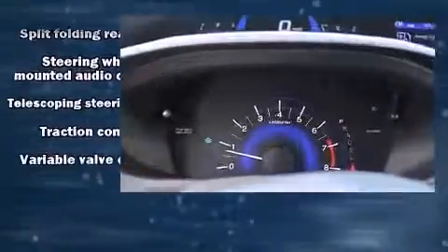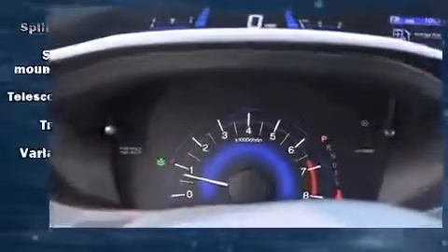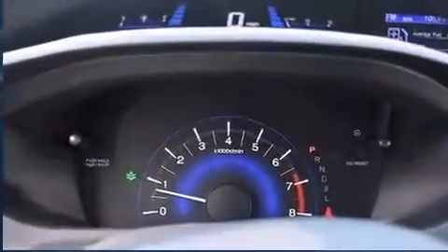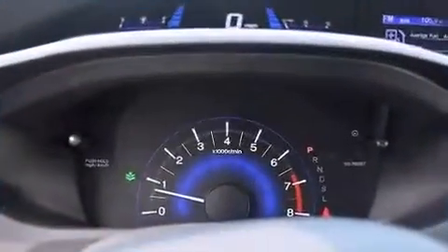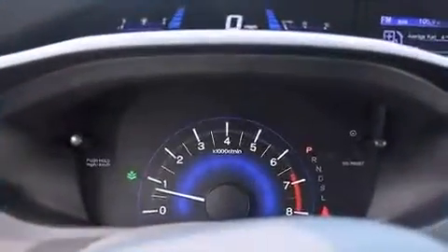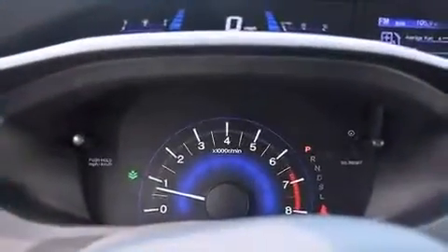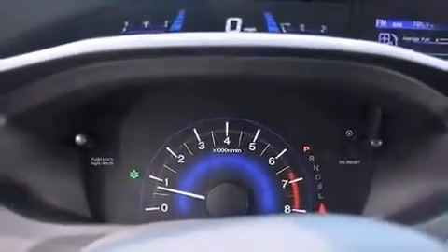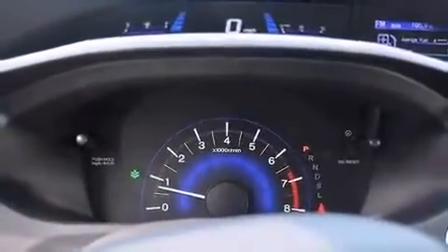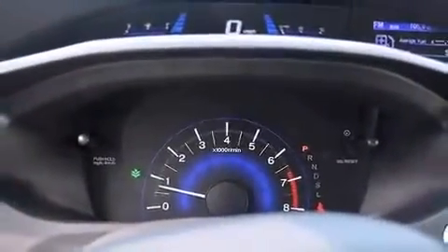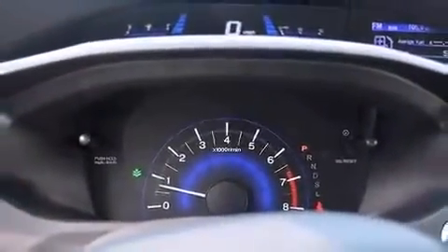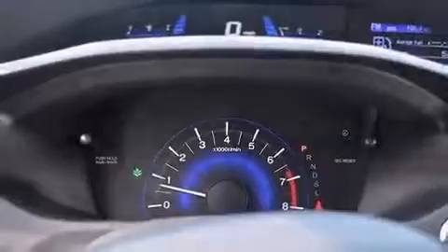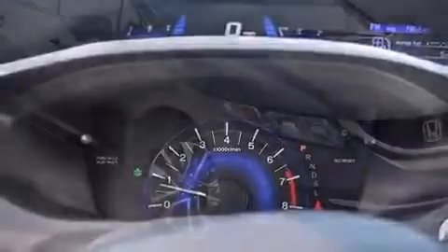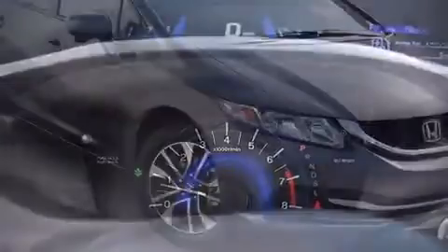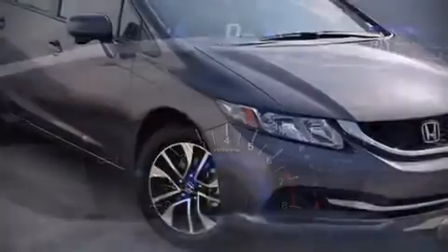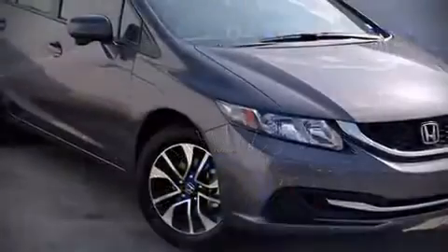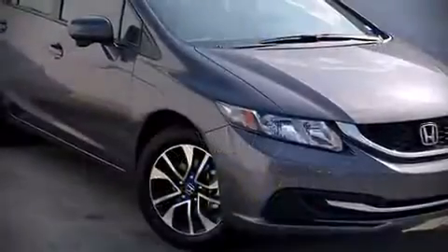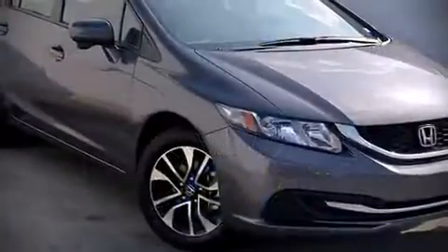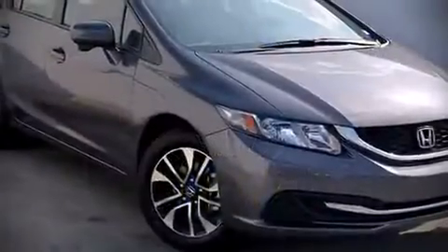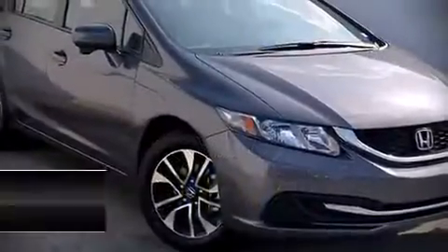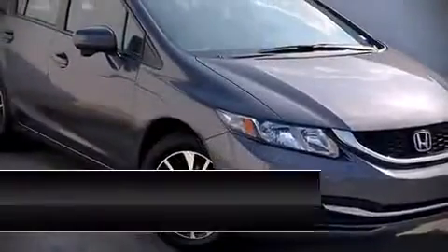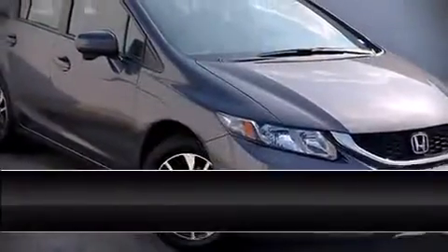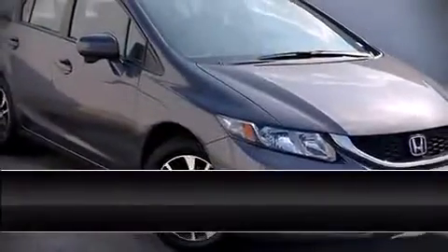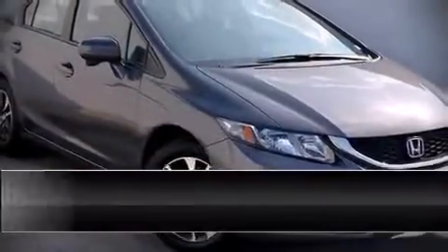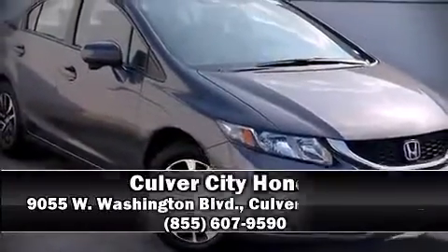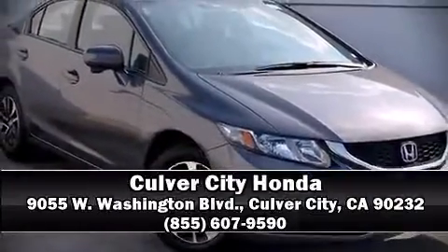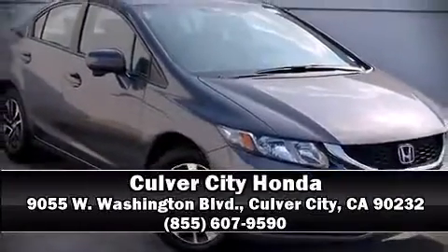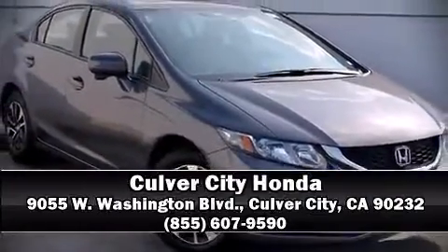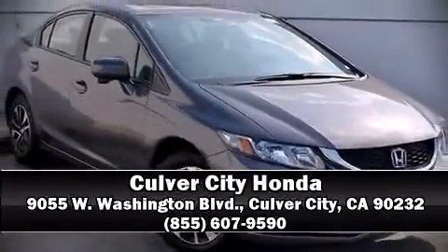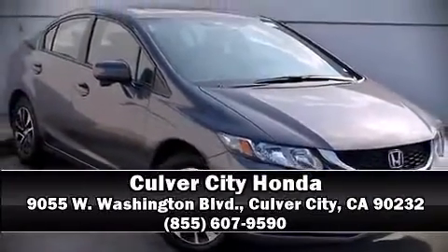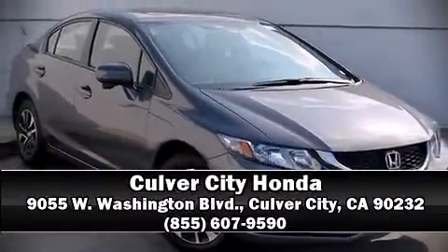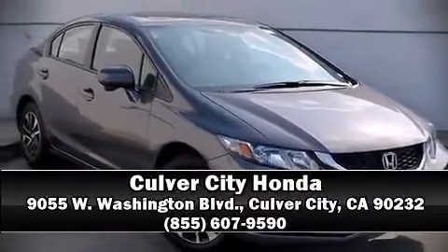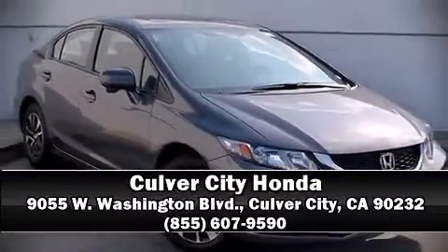Our team is professional and we offer a no-pressure environment. We are here to help you. We'll see you next video.